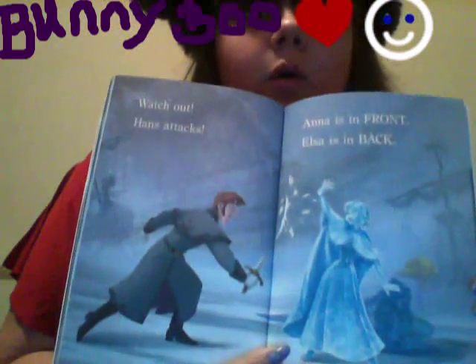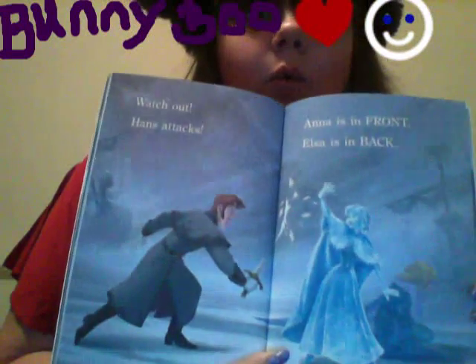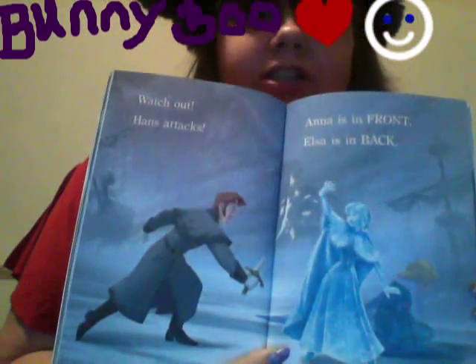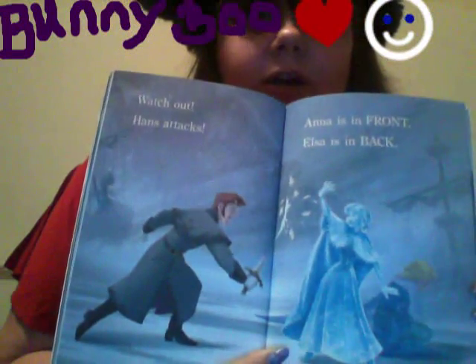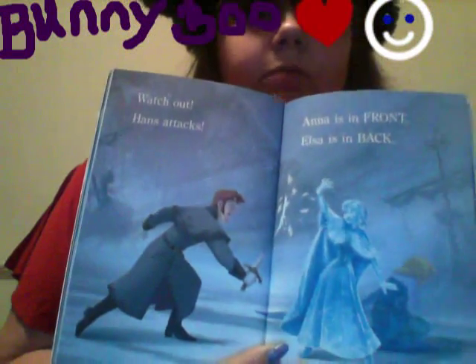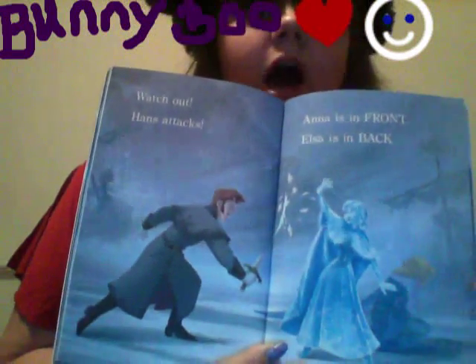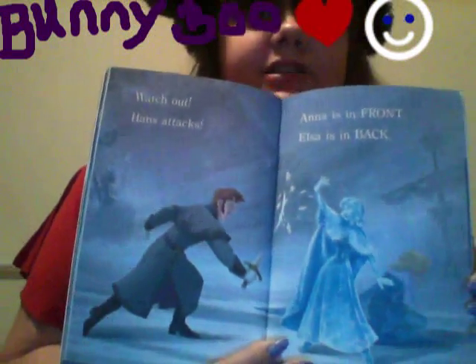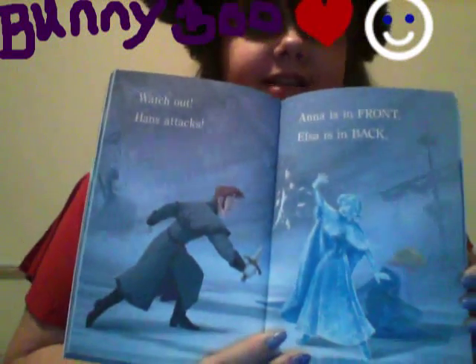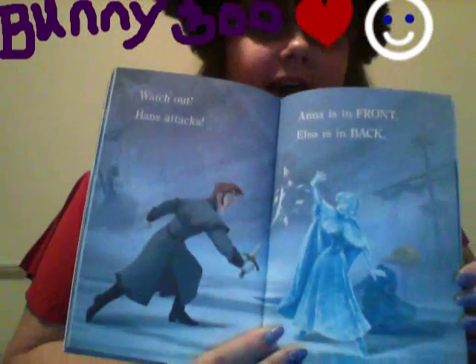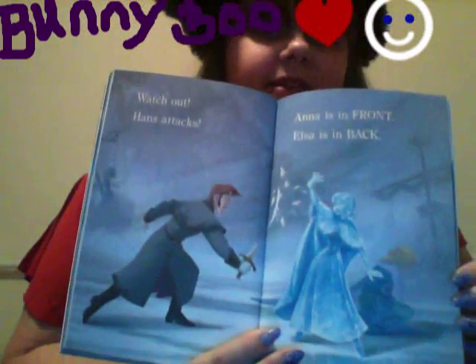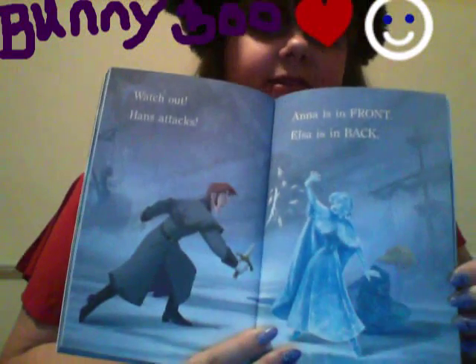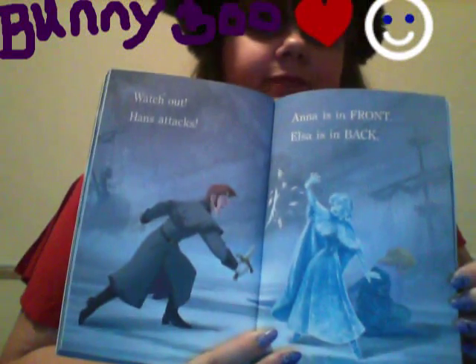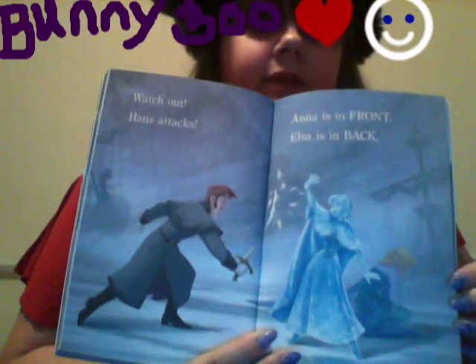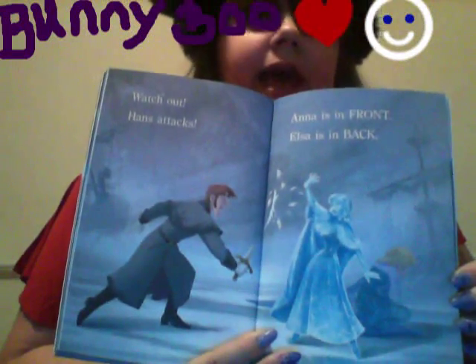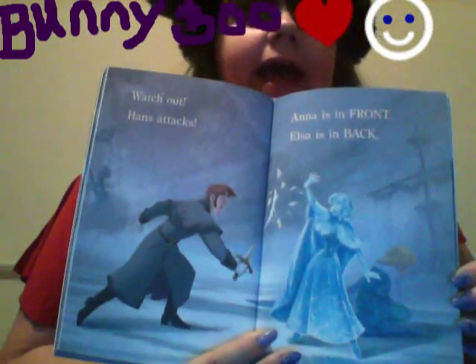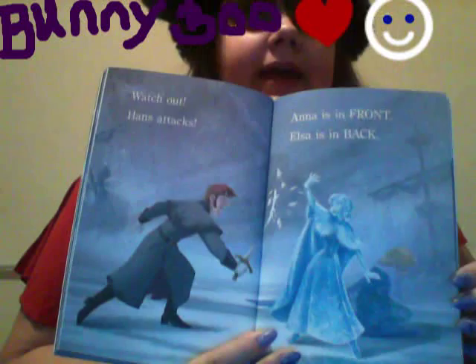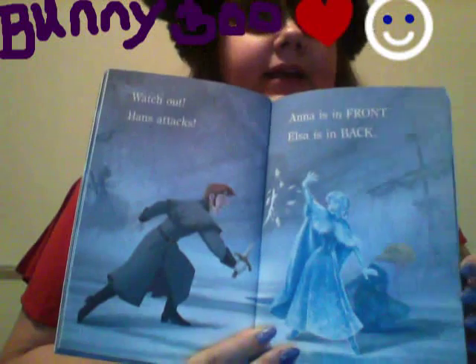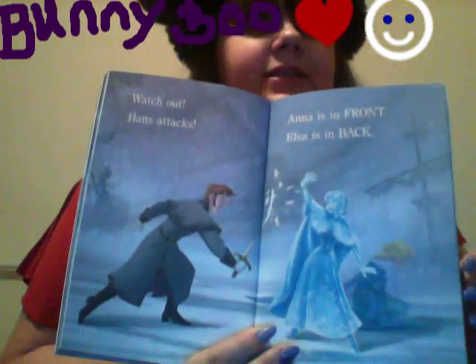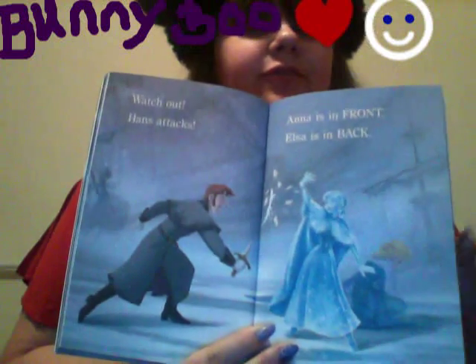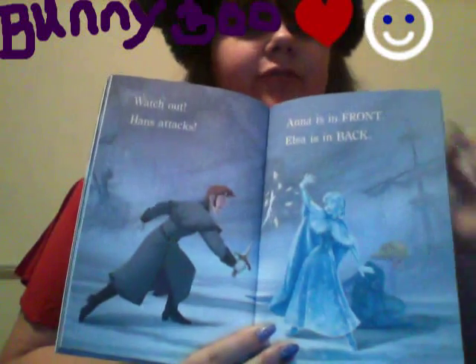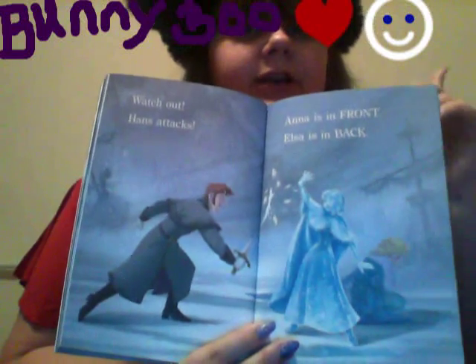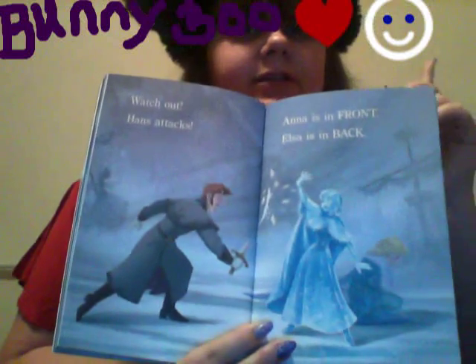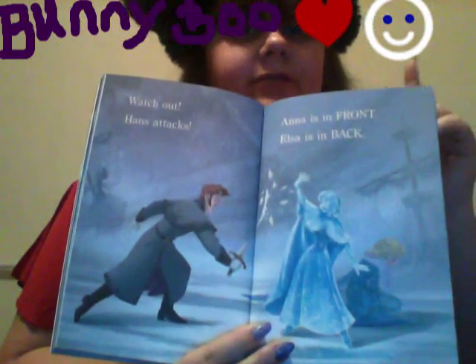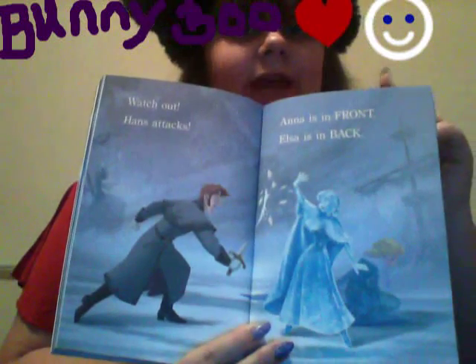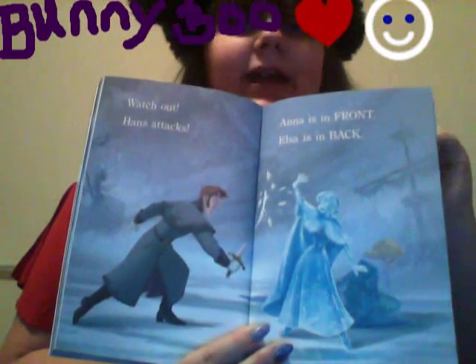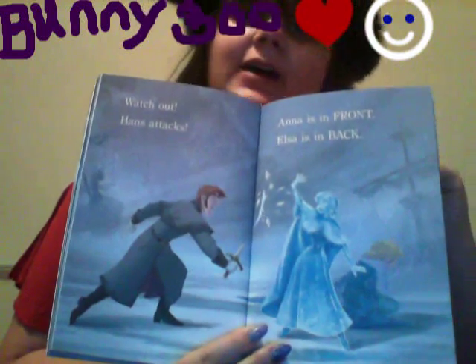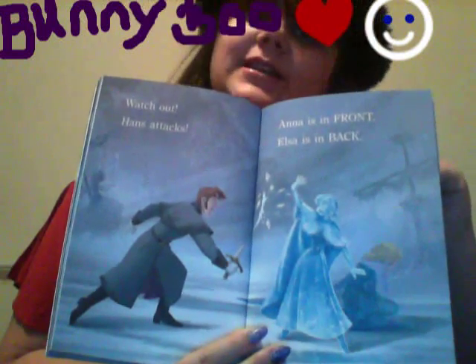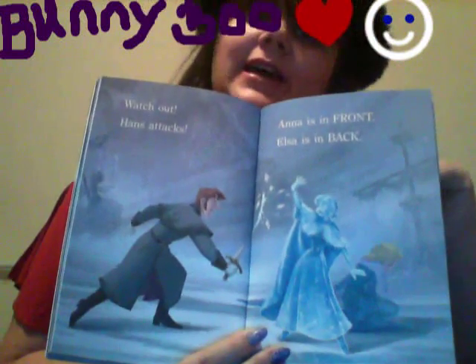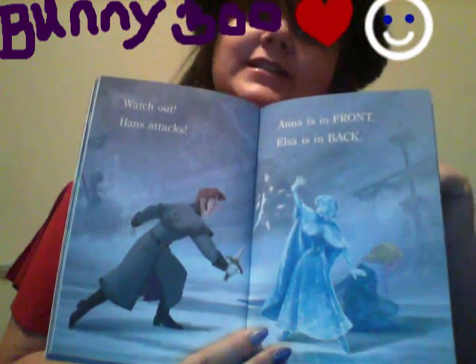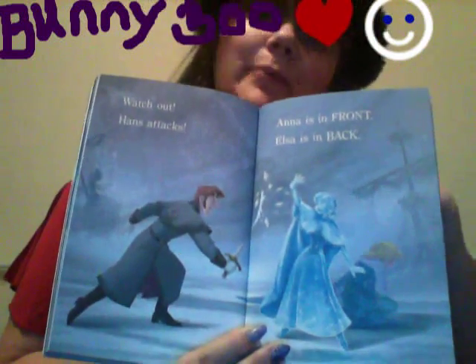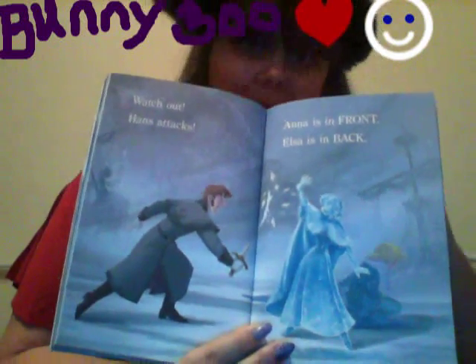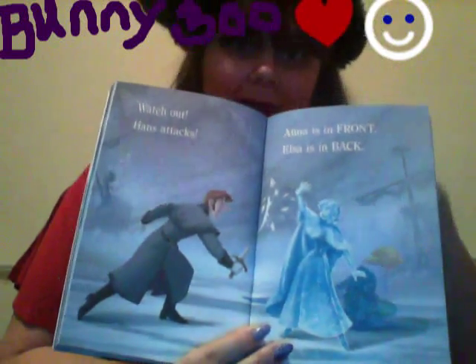Watch out! Hans attacks! Anna is in front, and Elsa is in back.